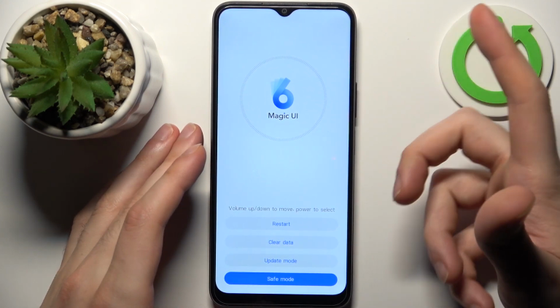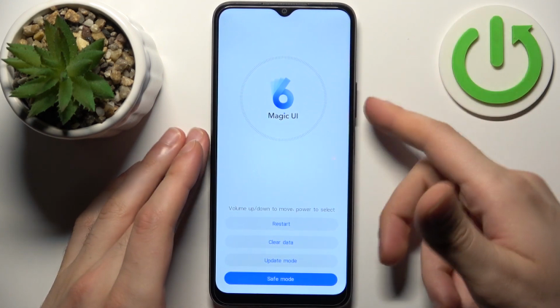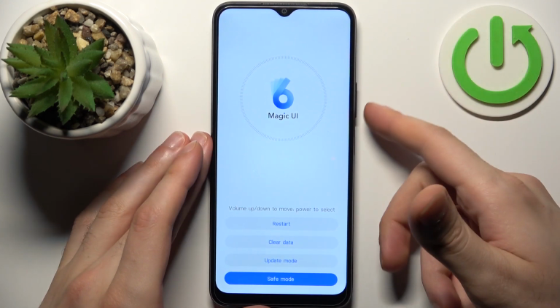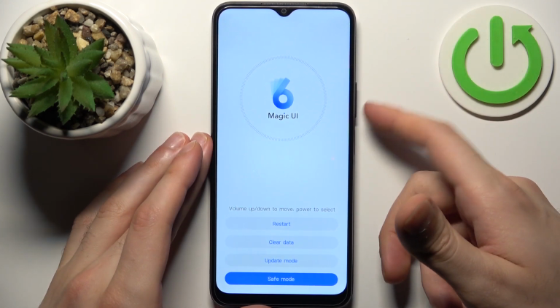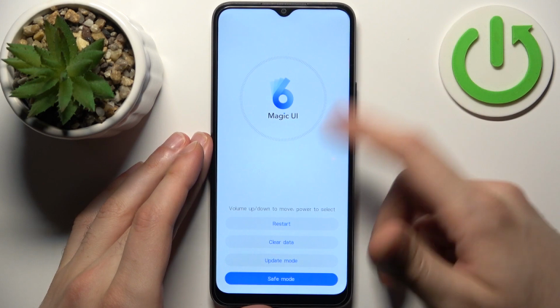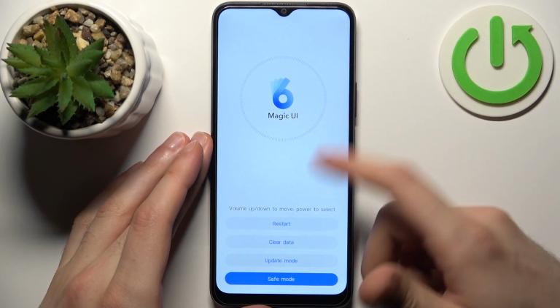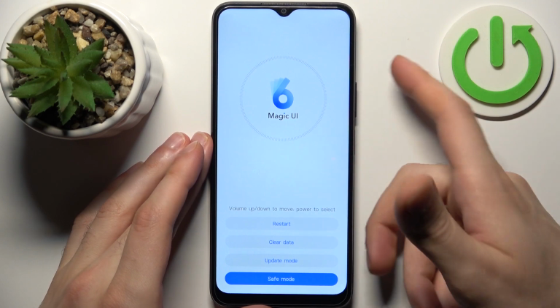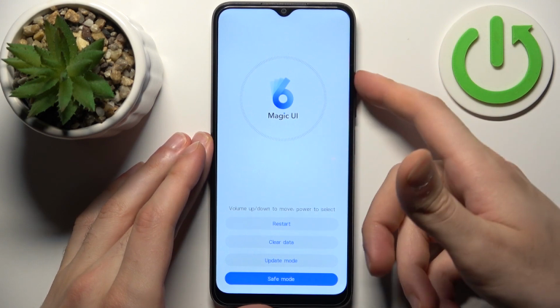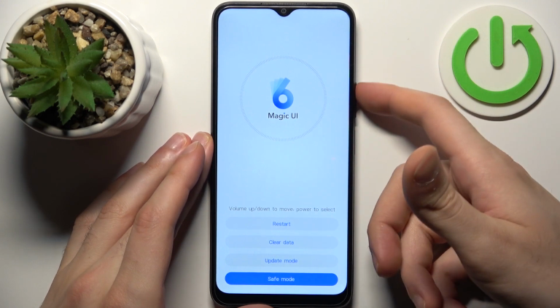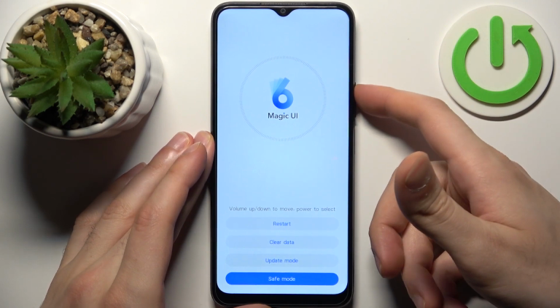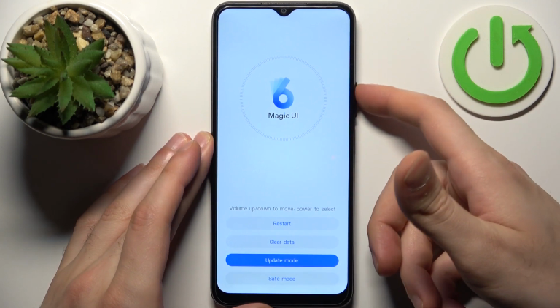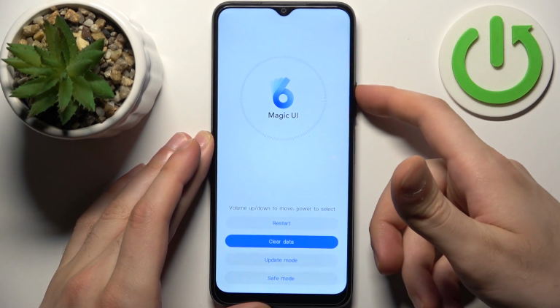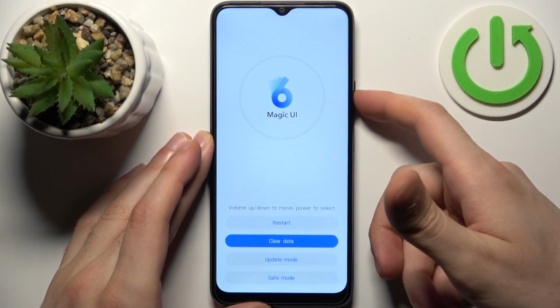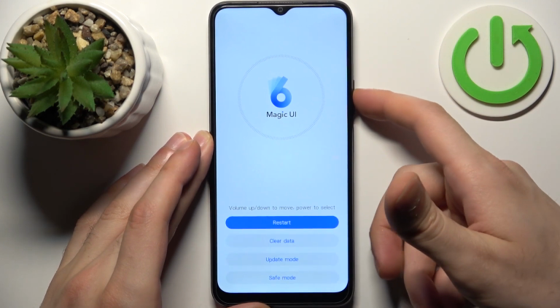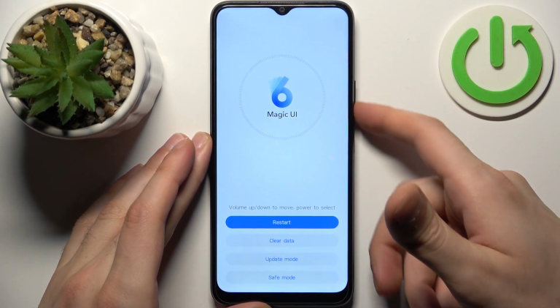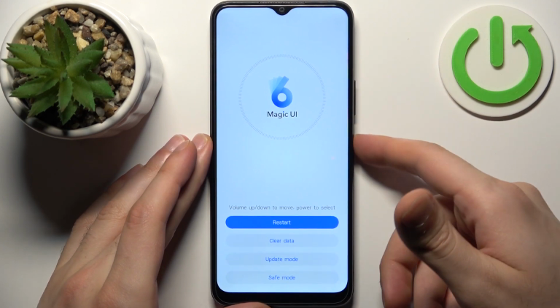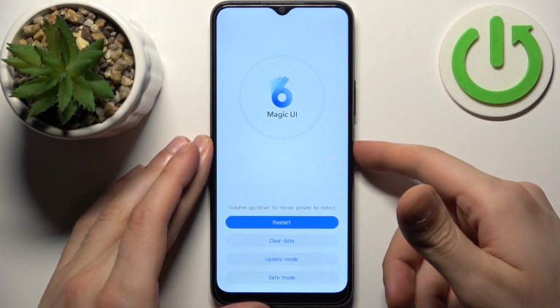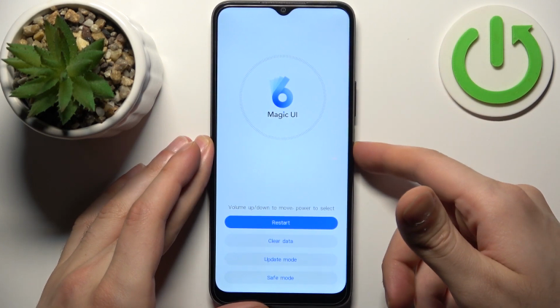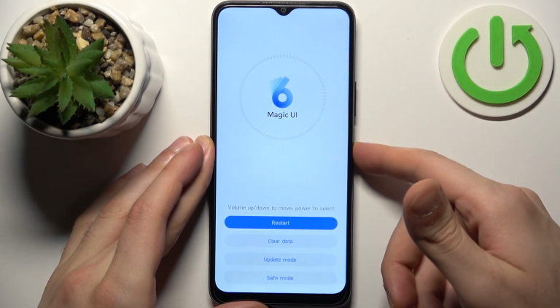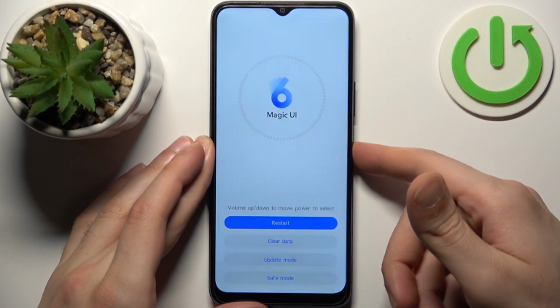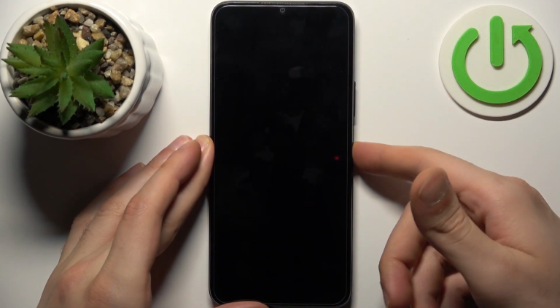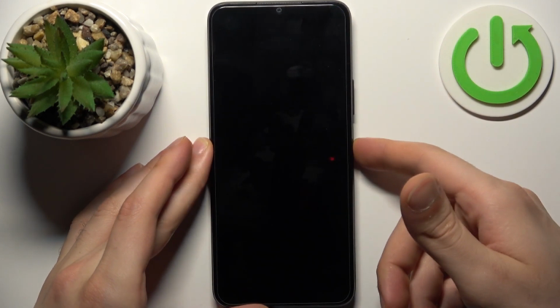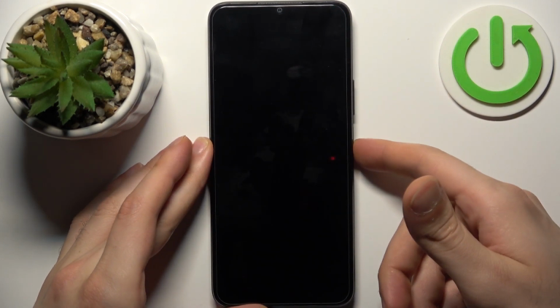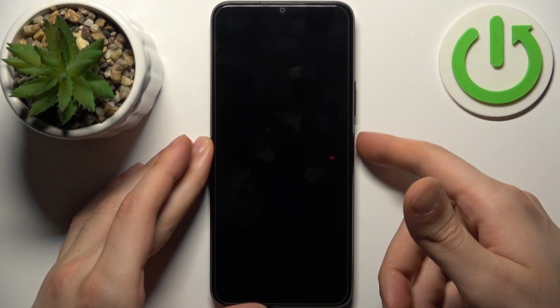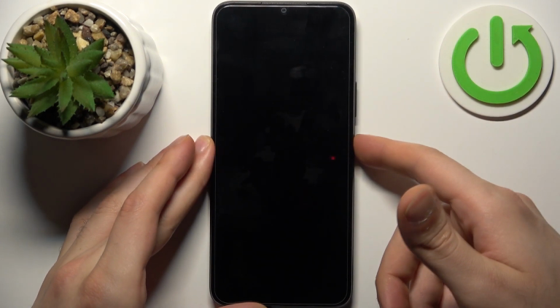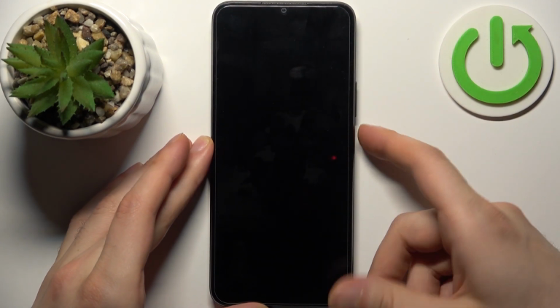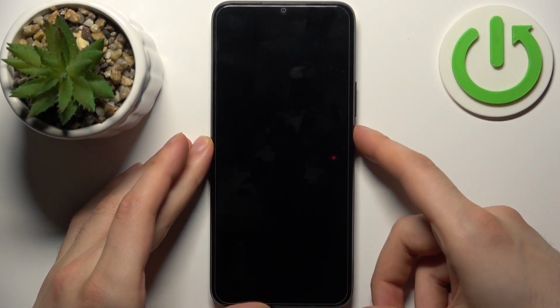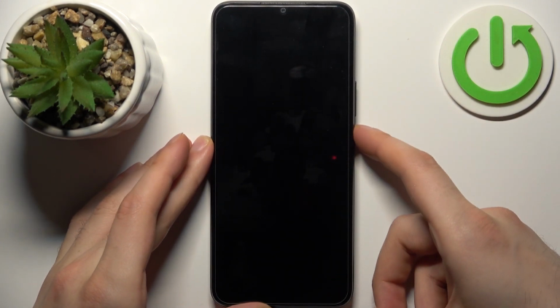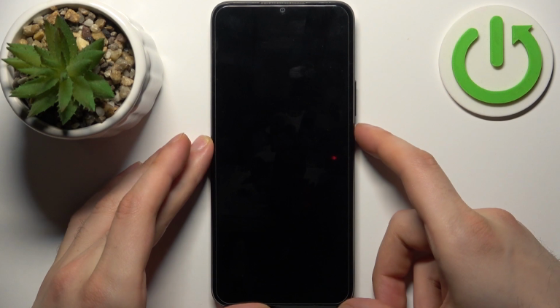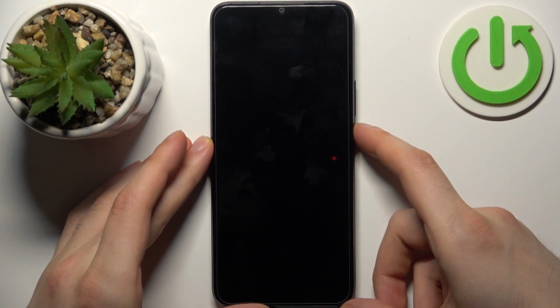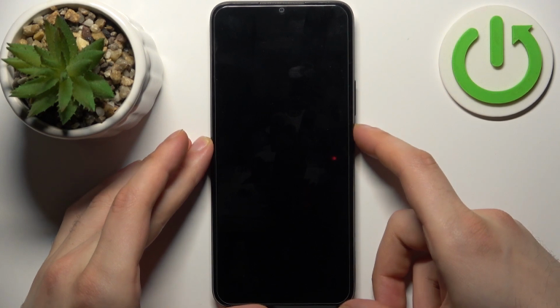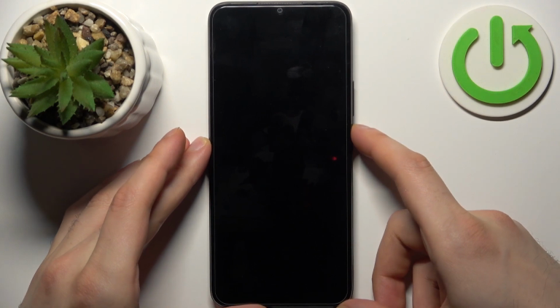If you want to quit recovery, just select the restart option and the device will restart as usual.